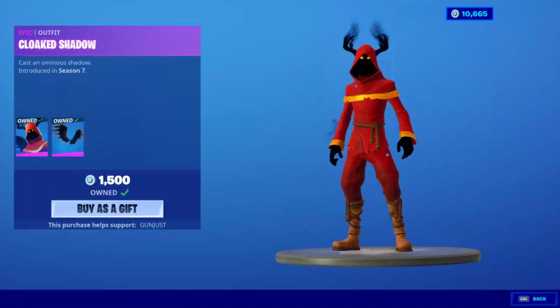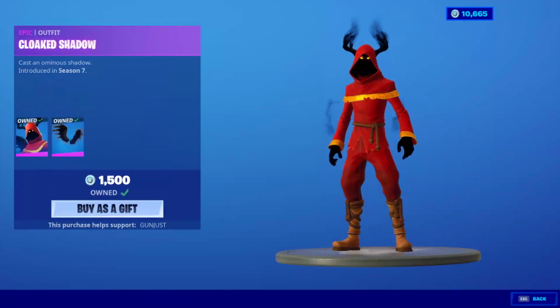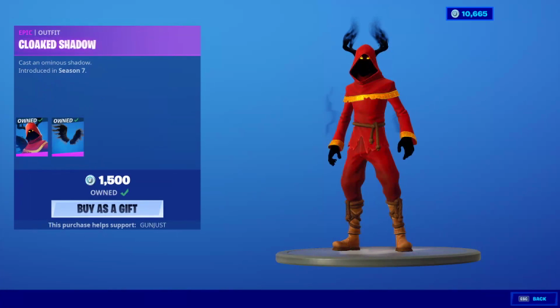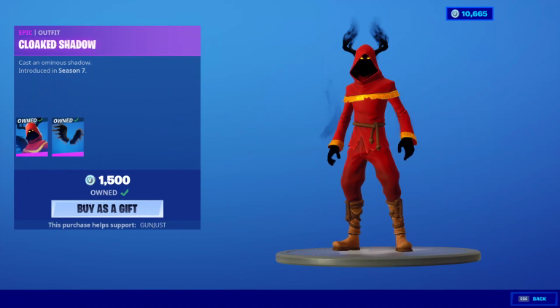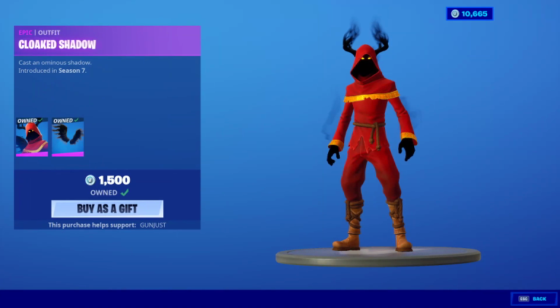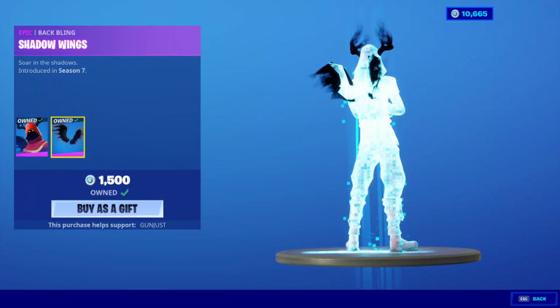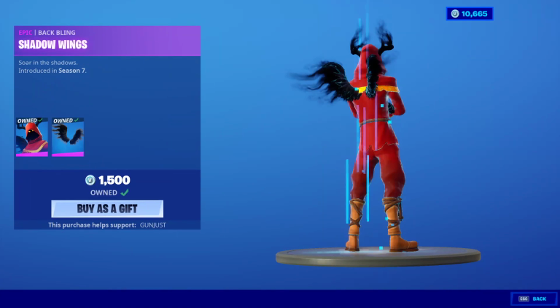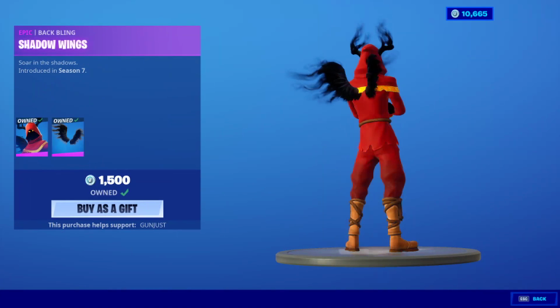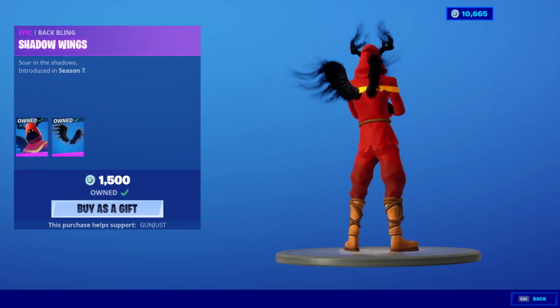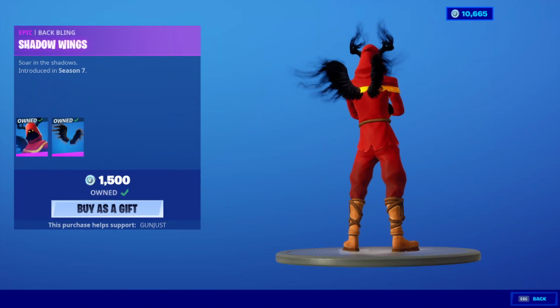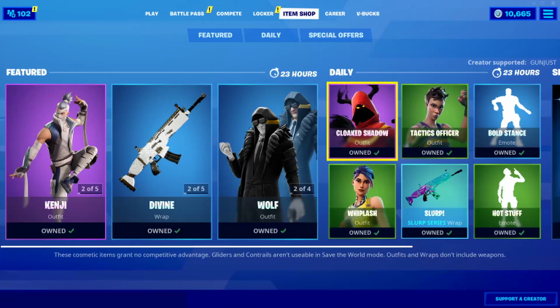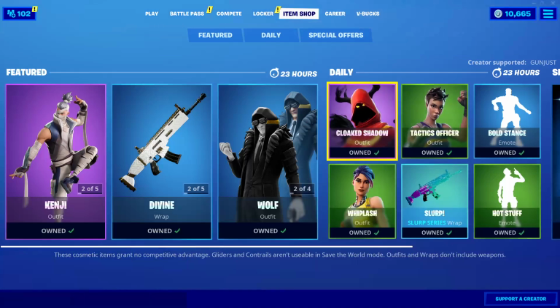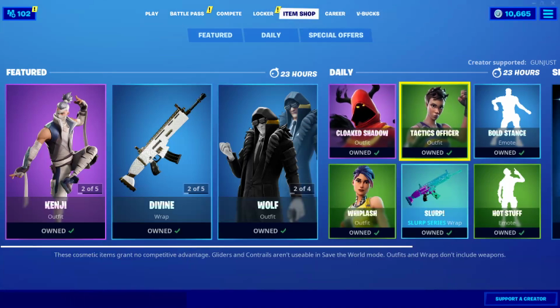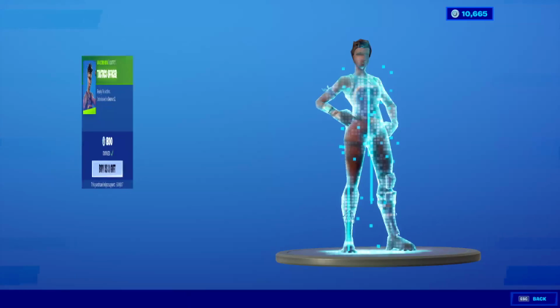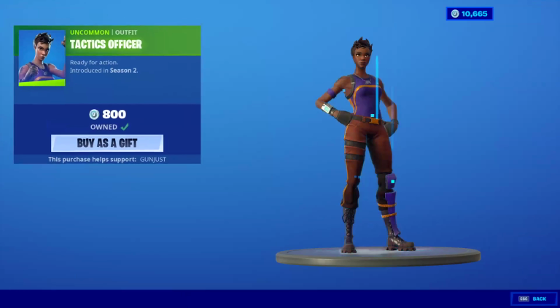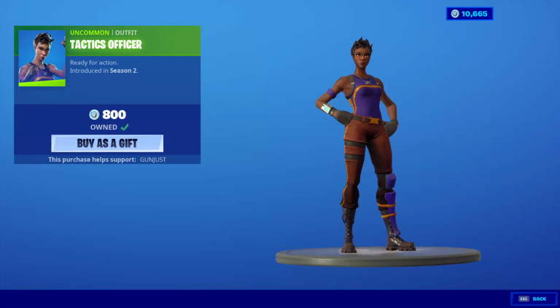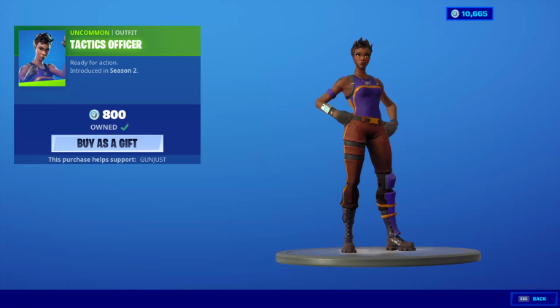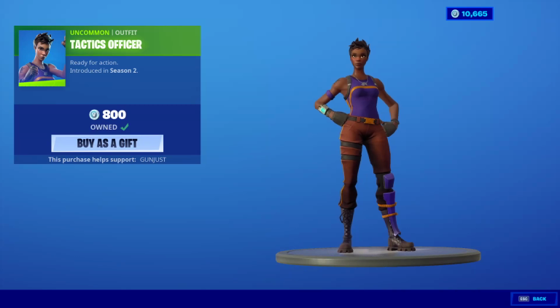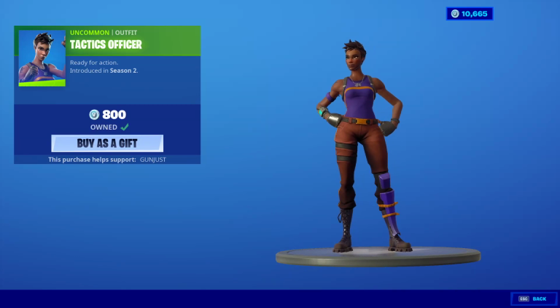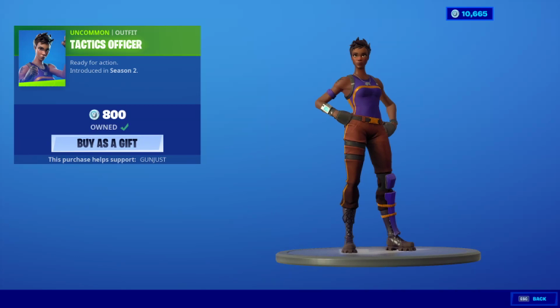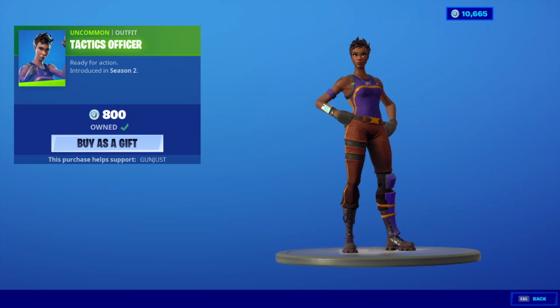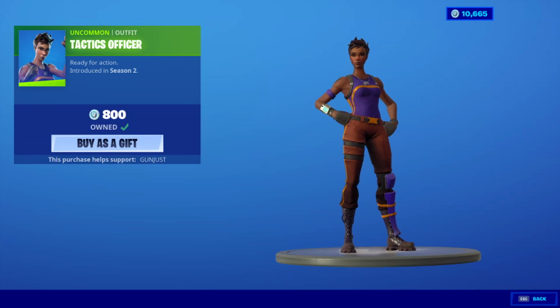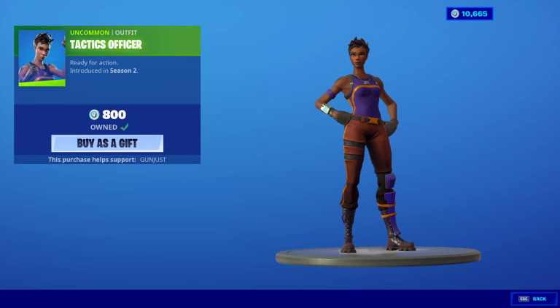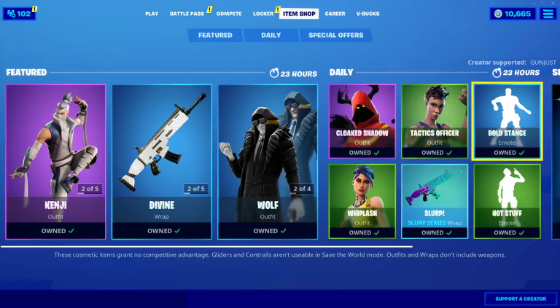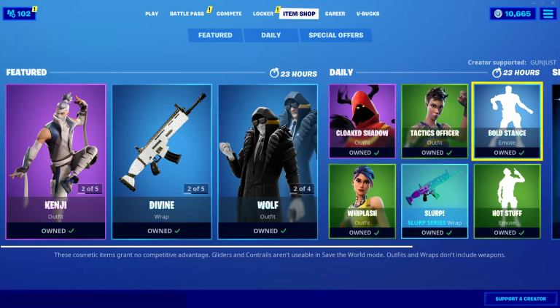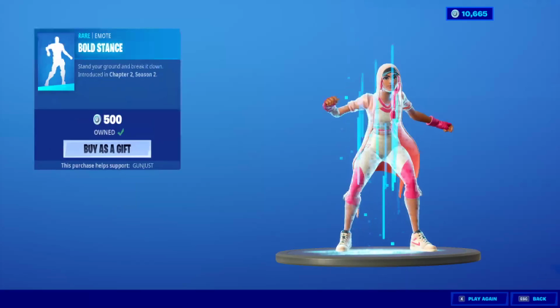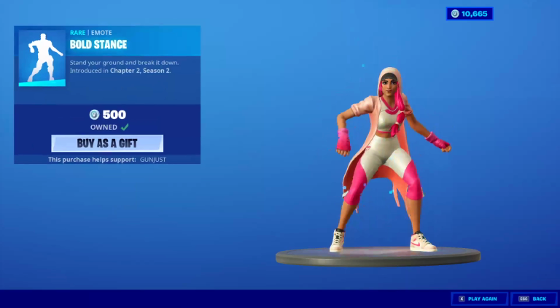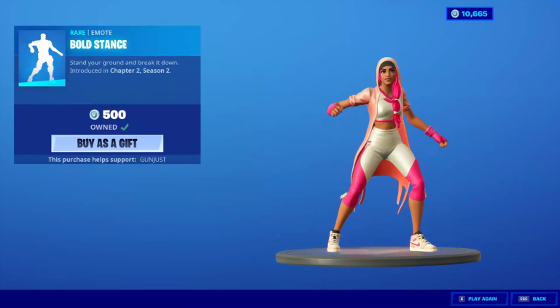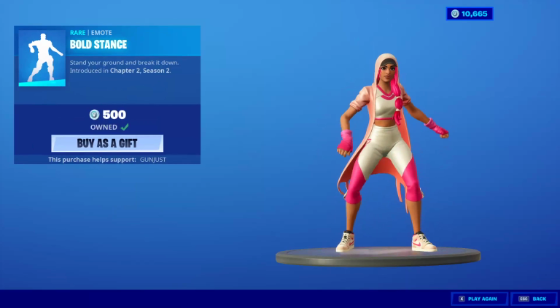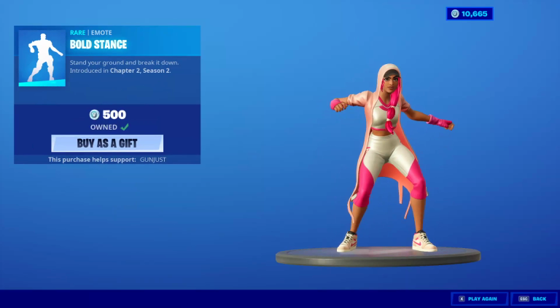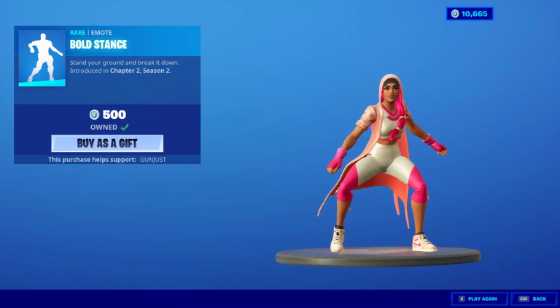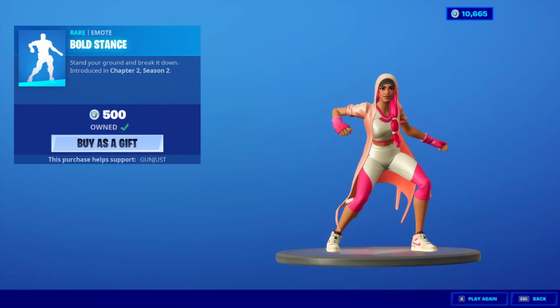Cloak Shadow is back — Christmas Skin, by the way. Back Bling is Shadow Wings. PB&J Tactics Officer is back. The Bolt Stance is back.